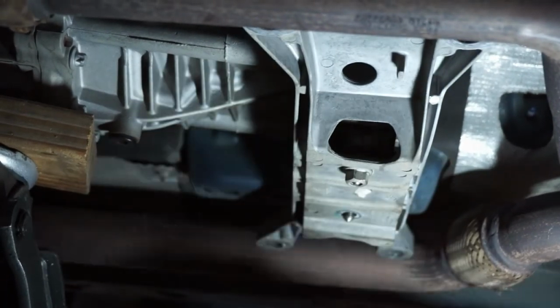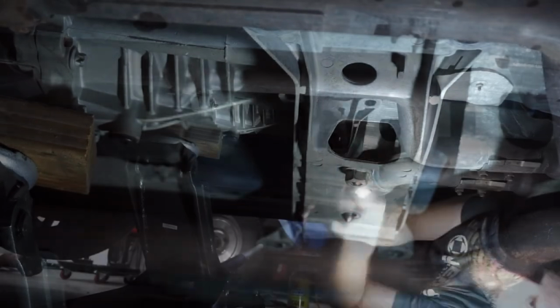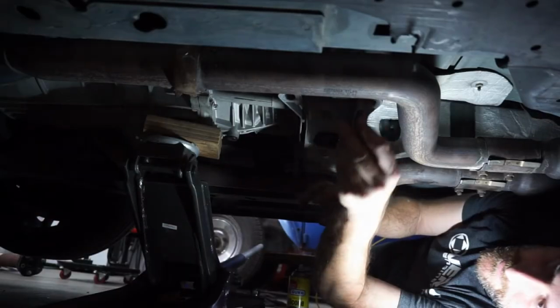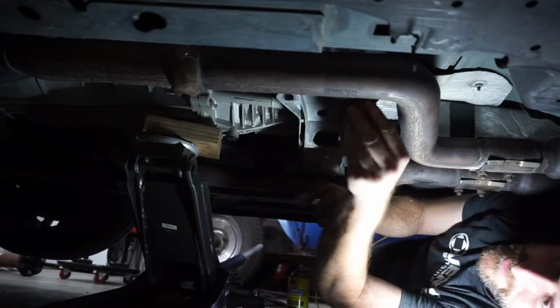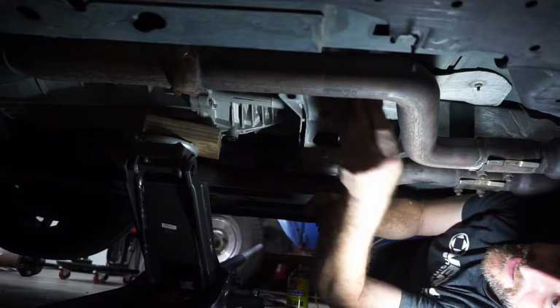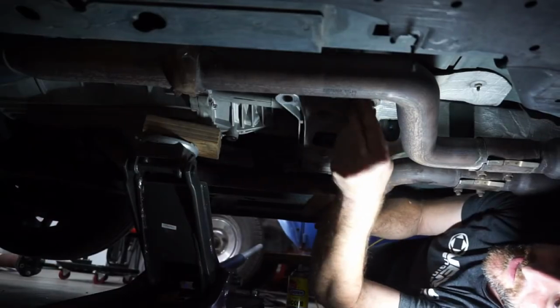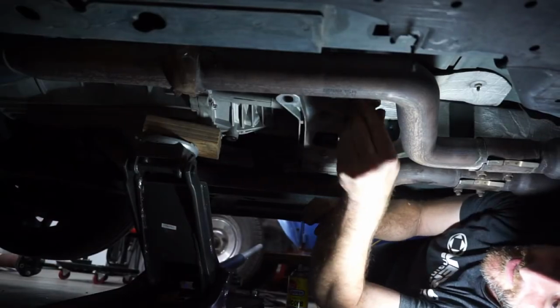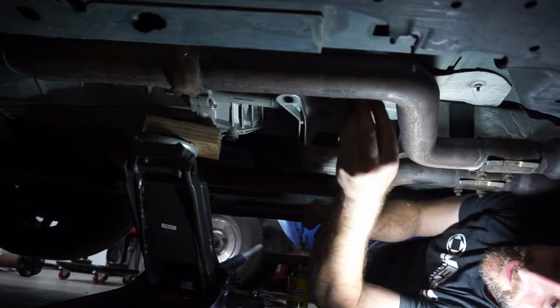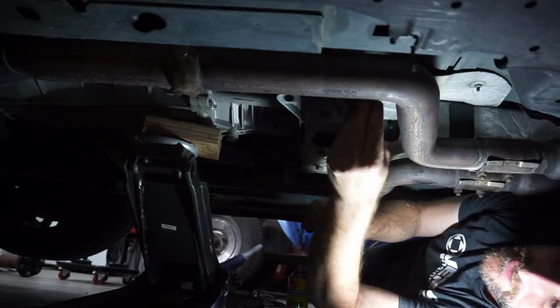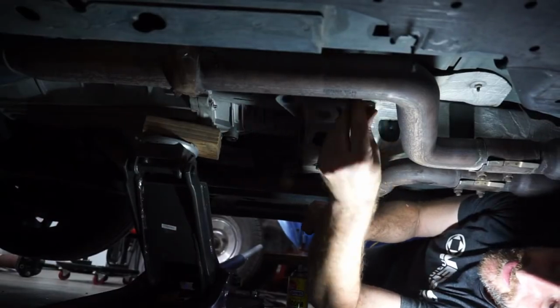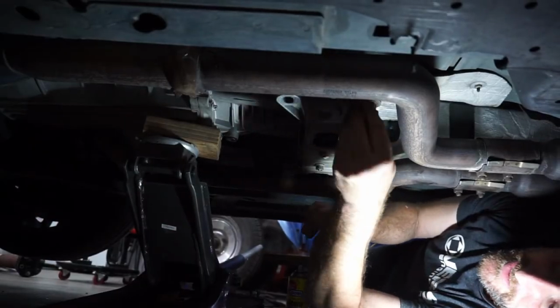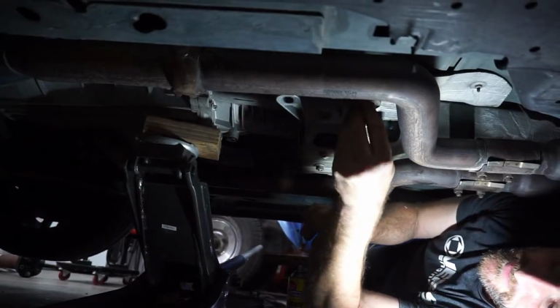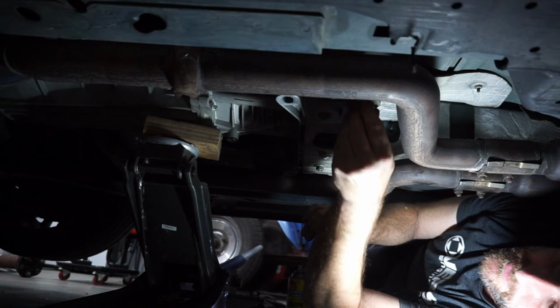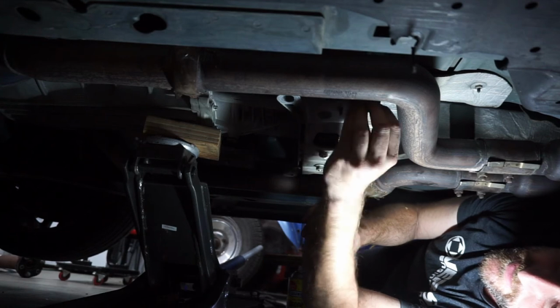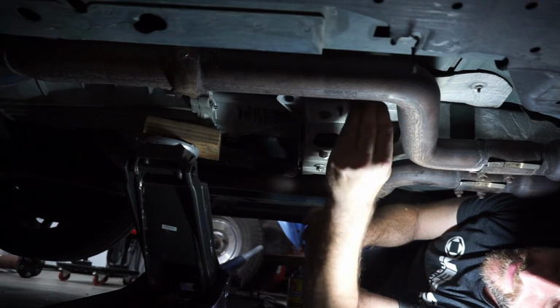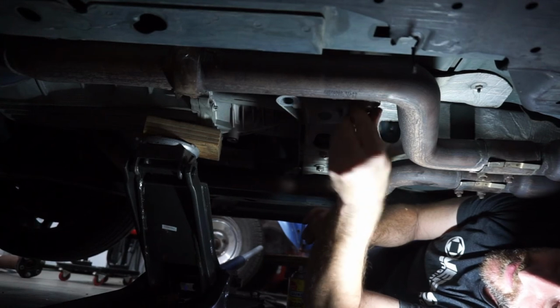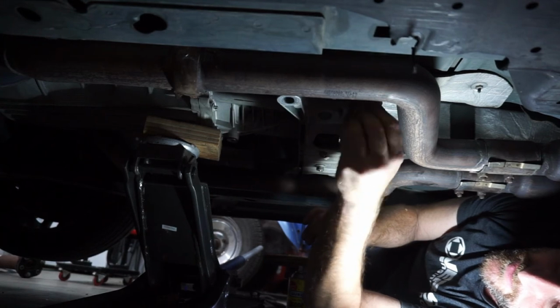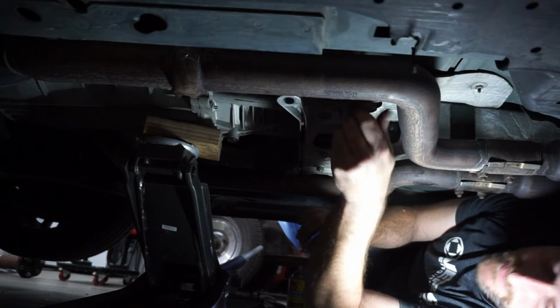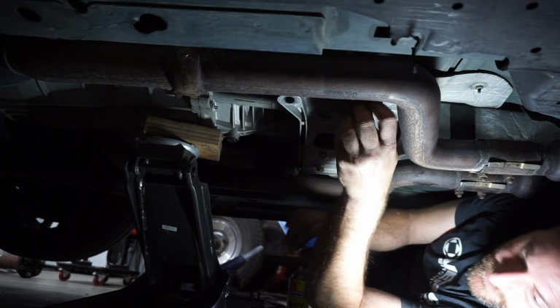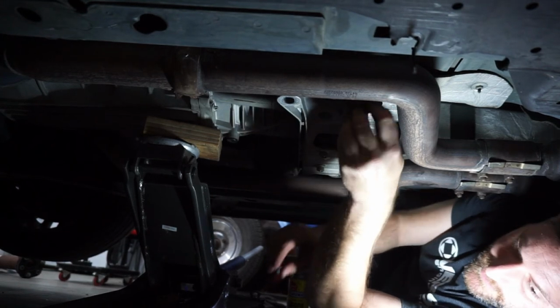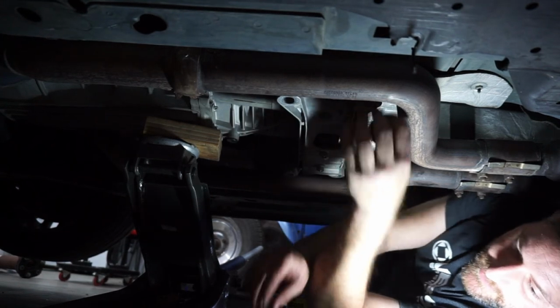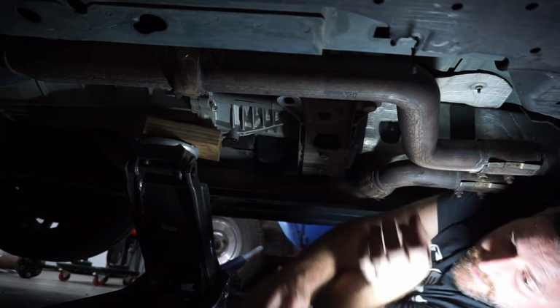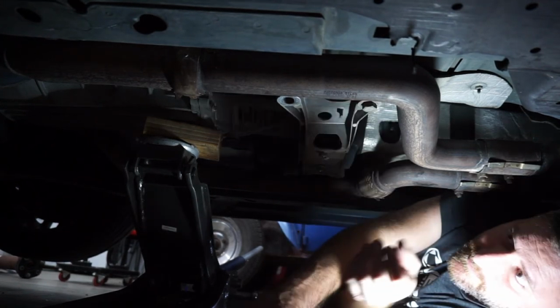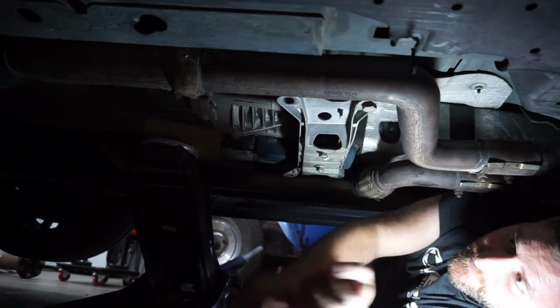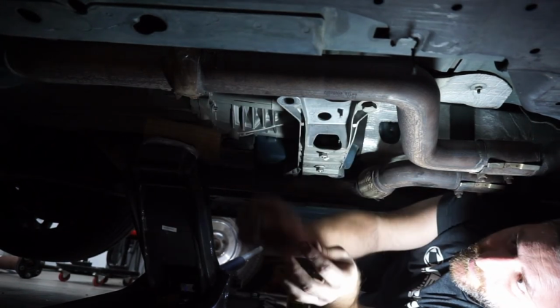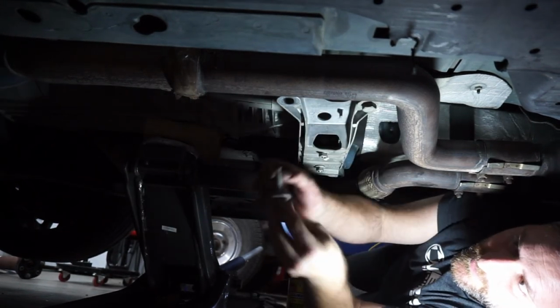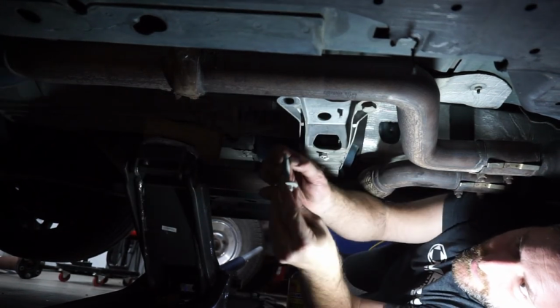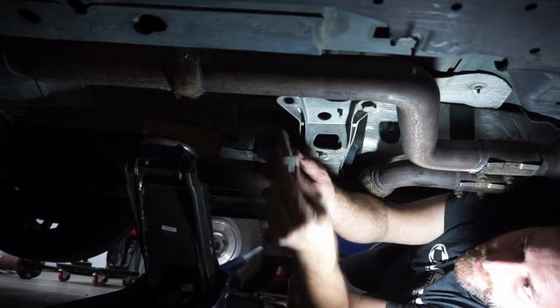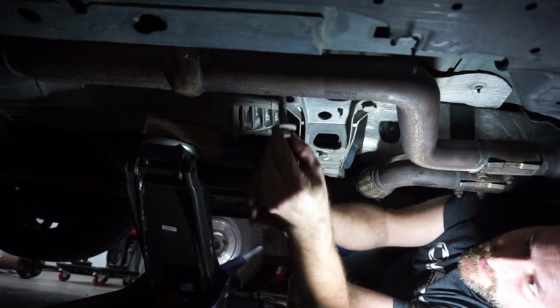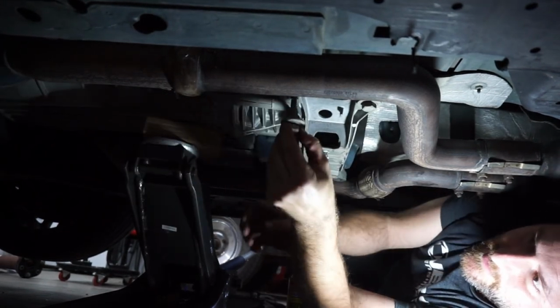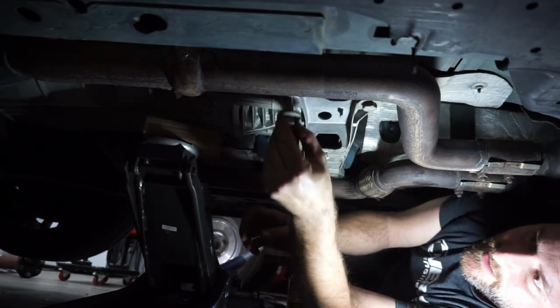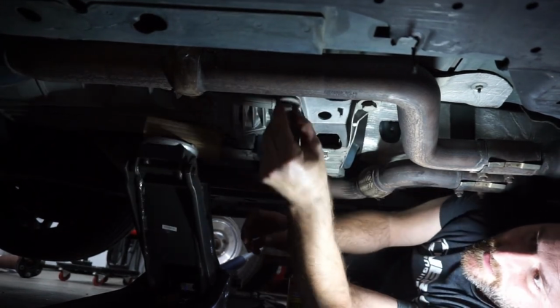Always make sure to put your other bolts in before cranking them down.